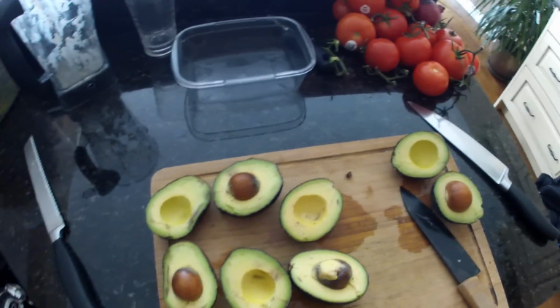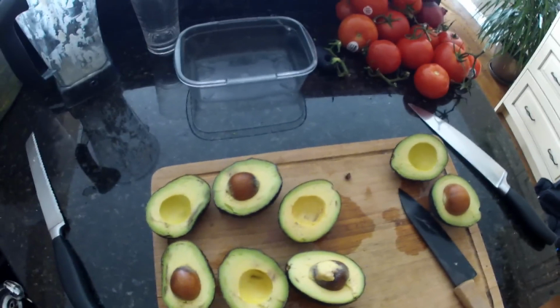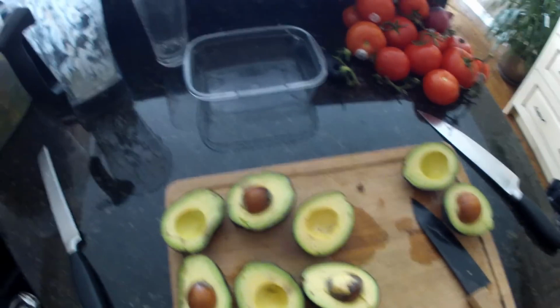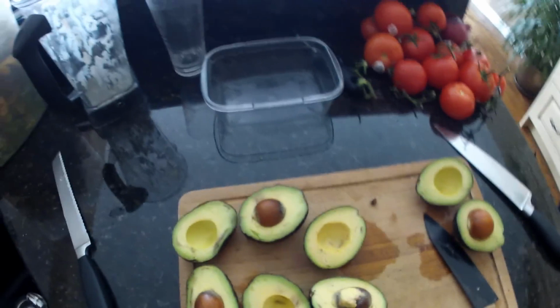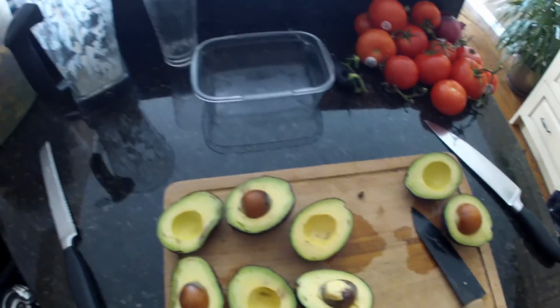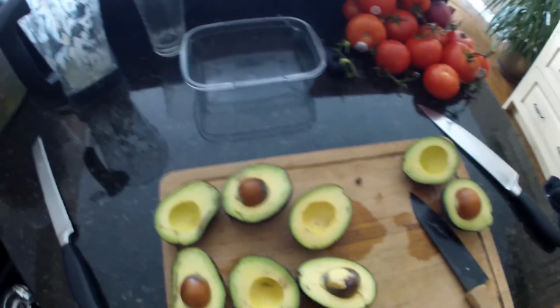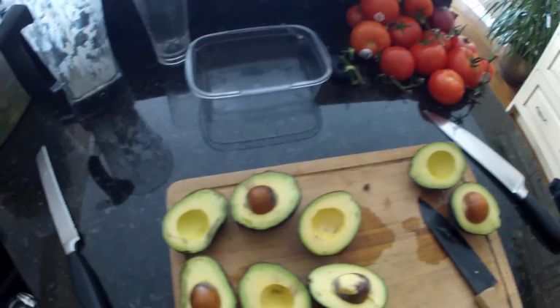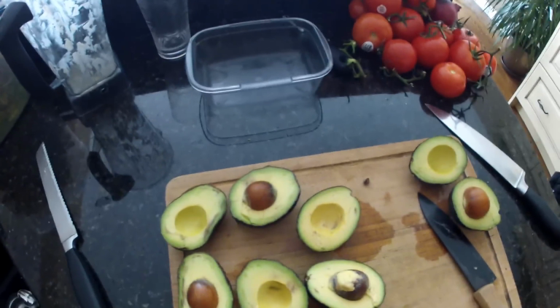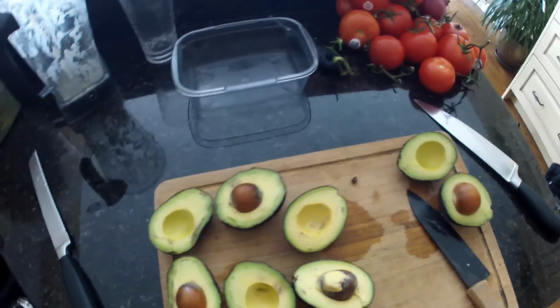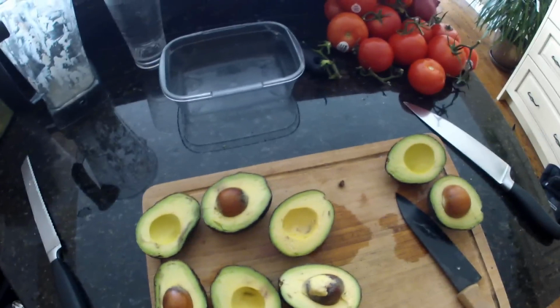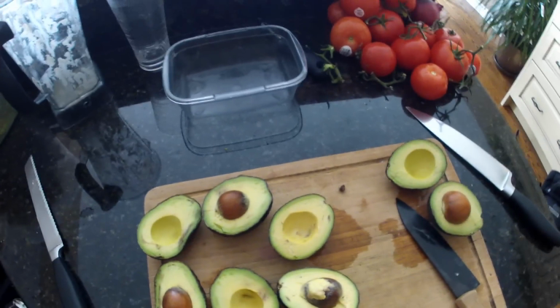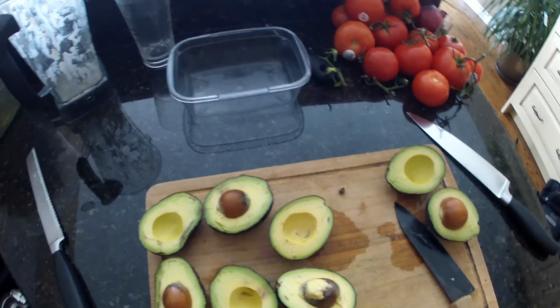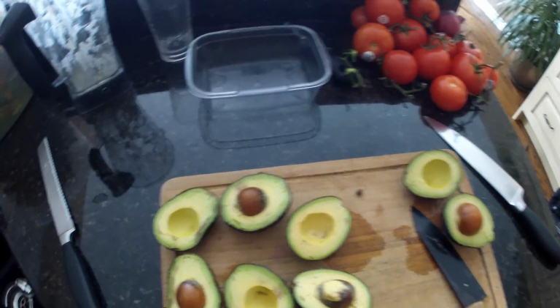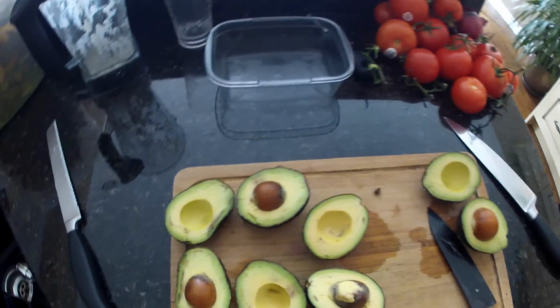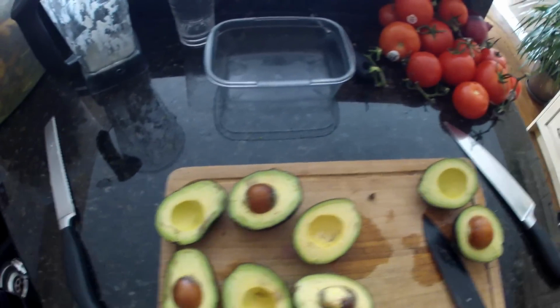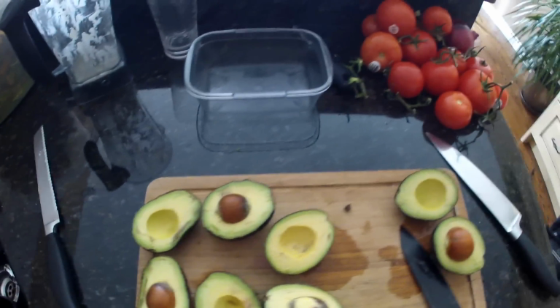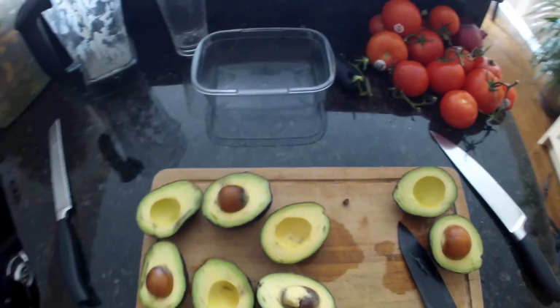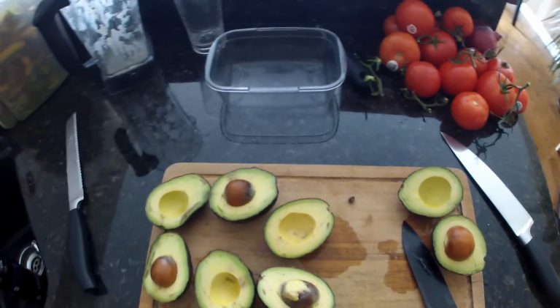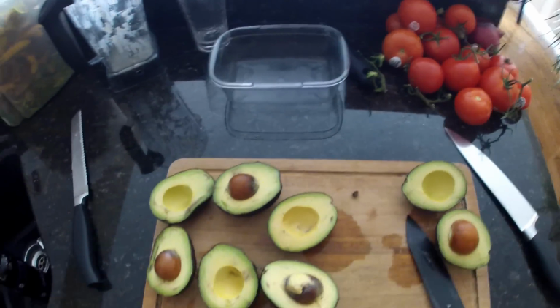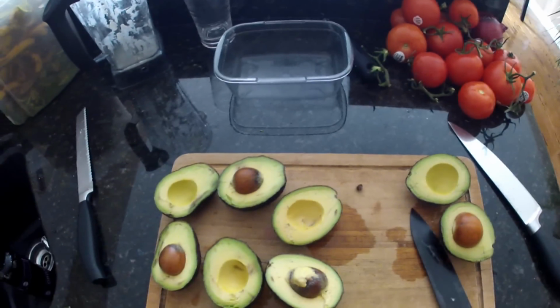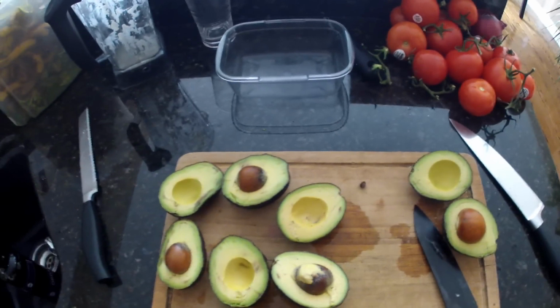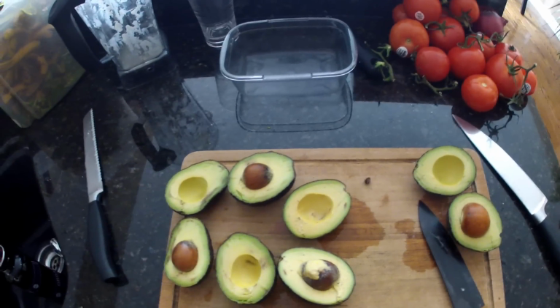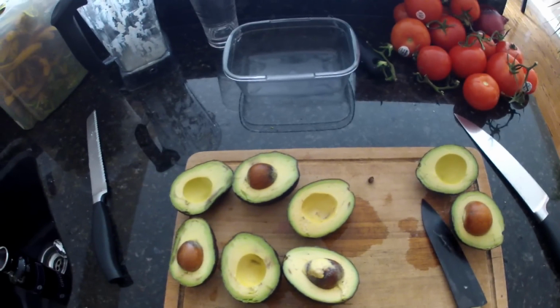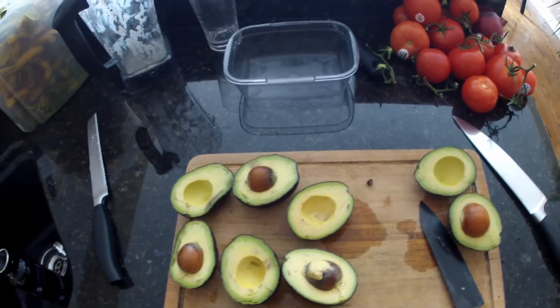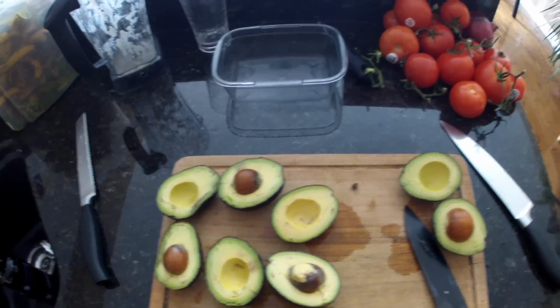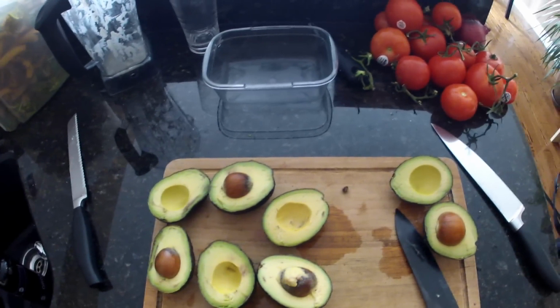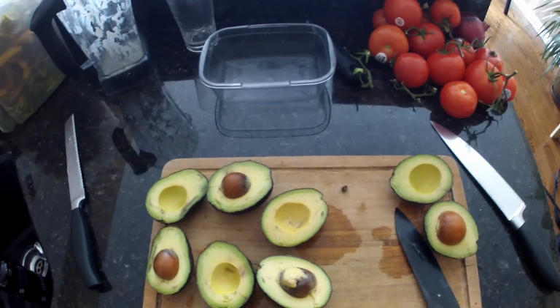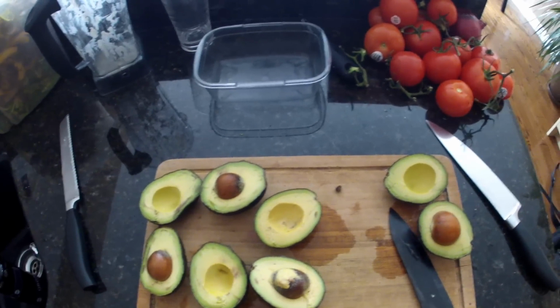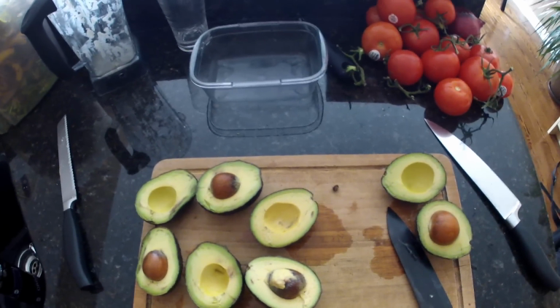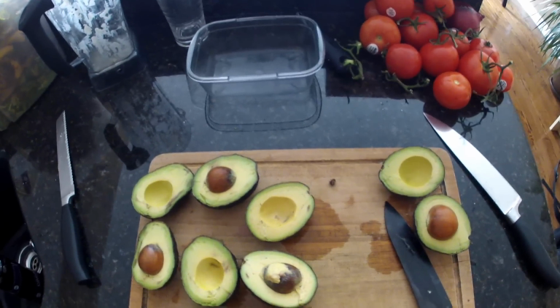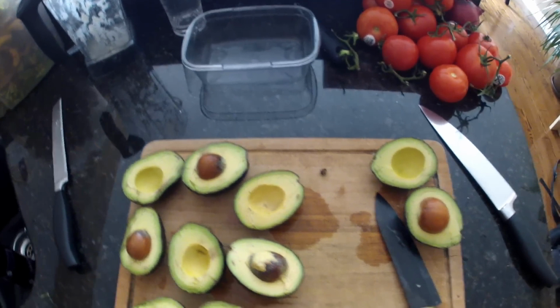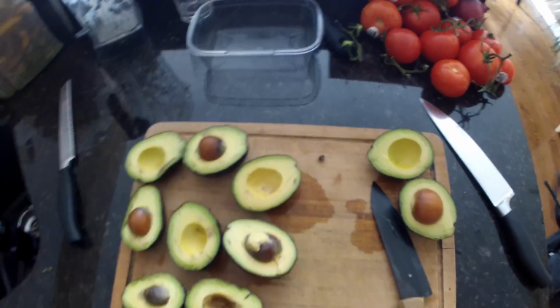I'm not eating all of these avocados — this is guacamole for a potluck.